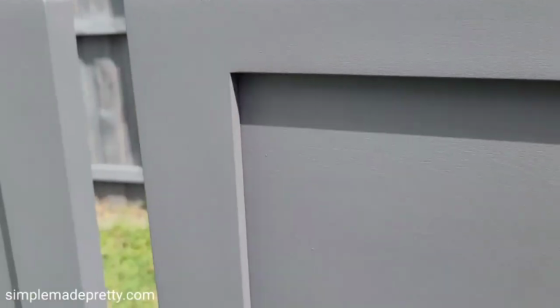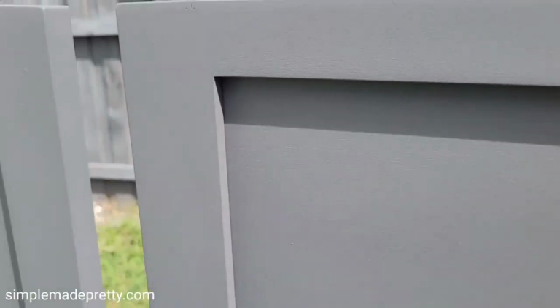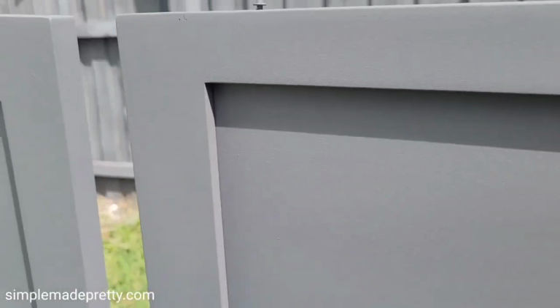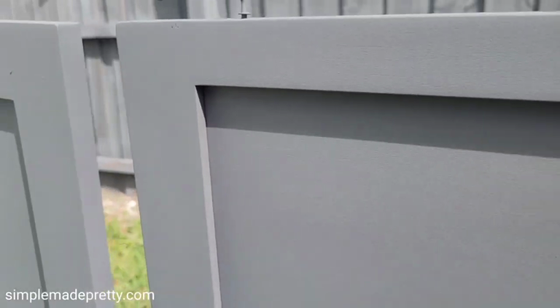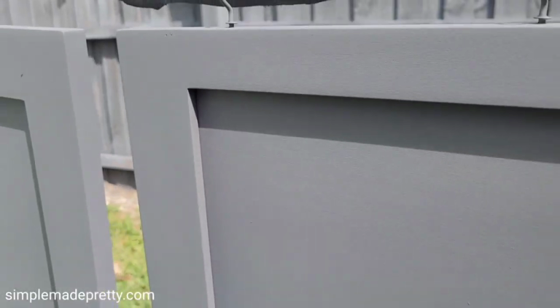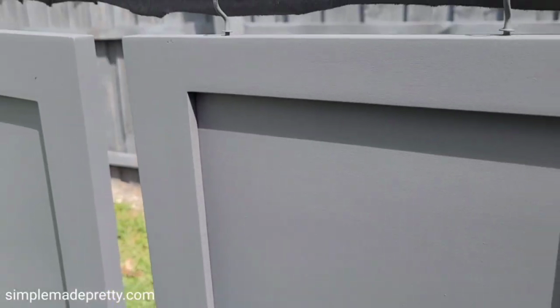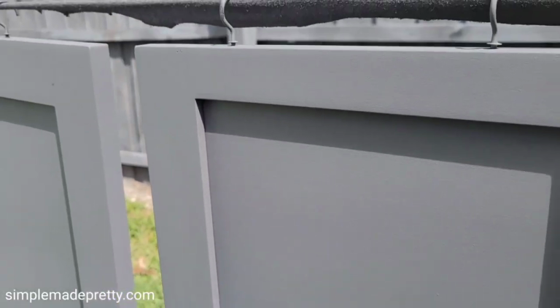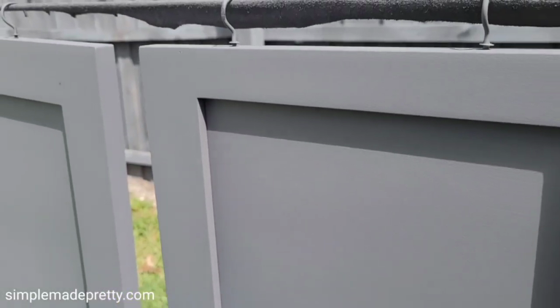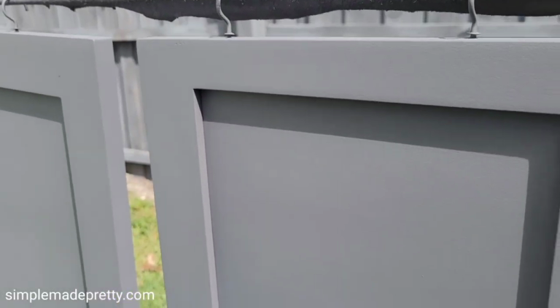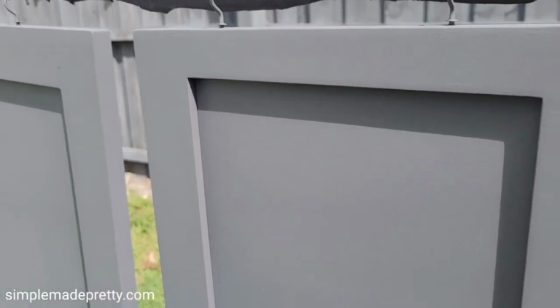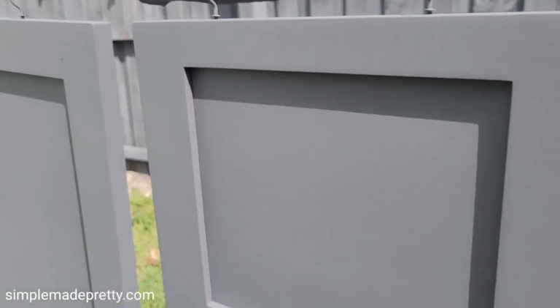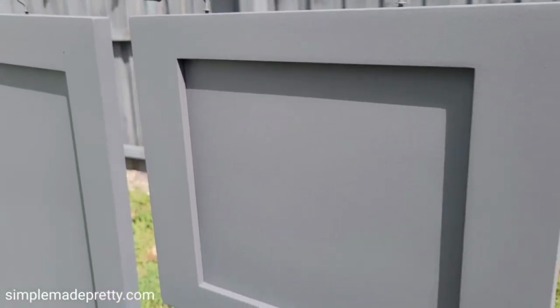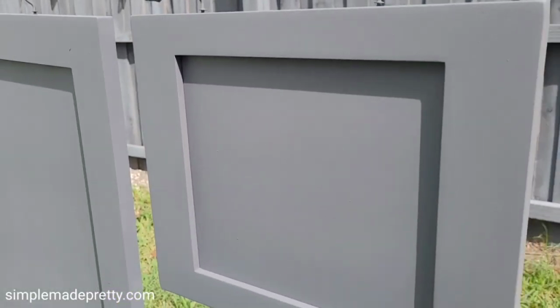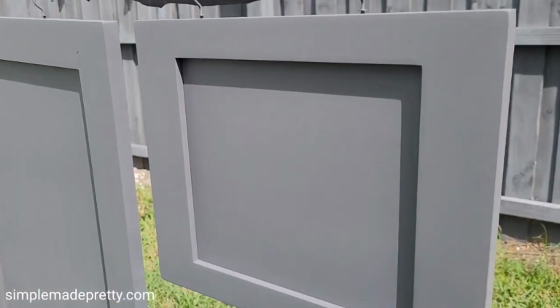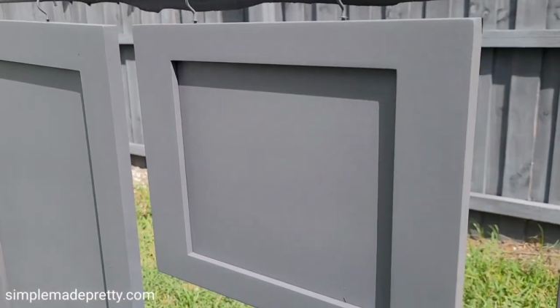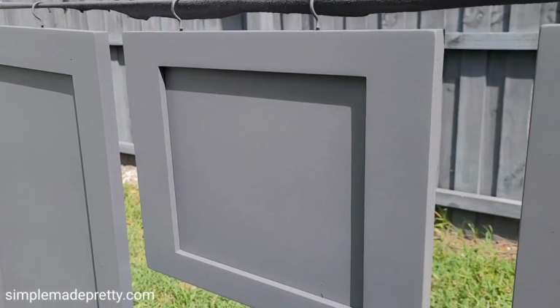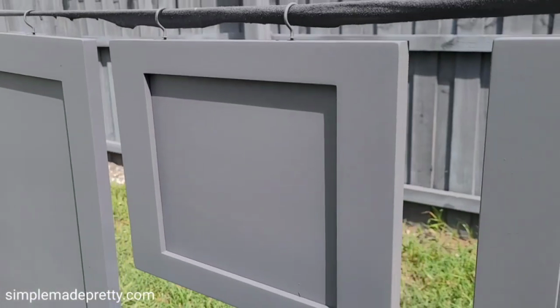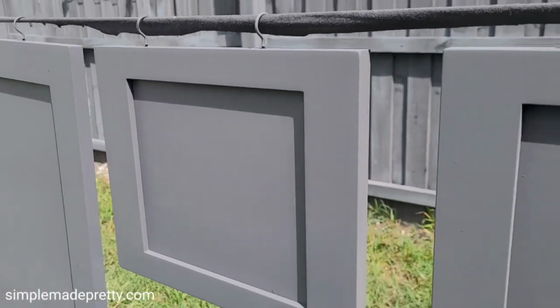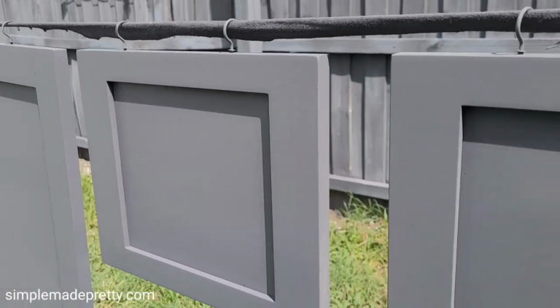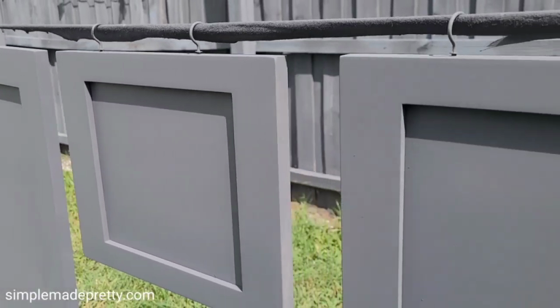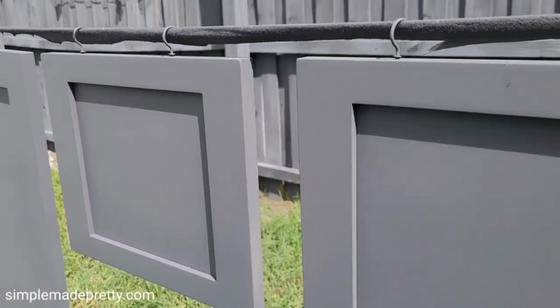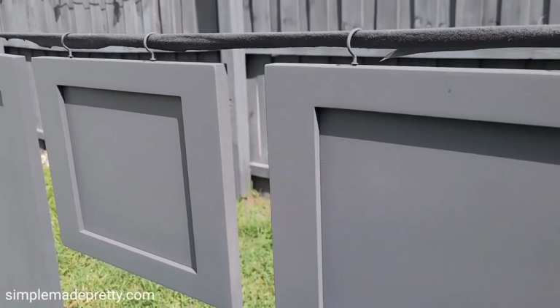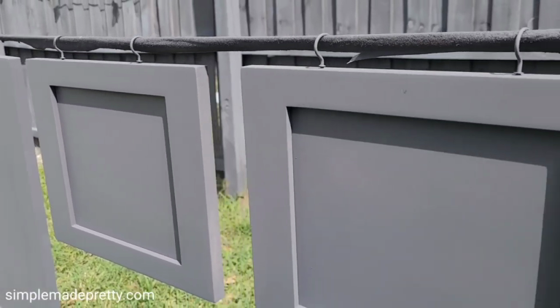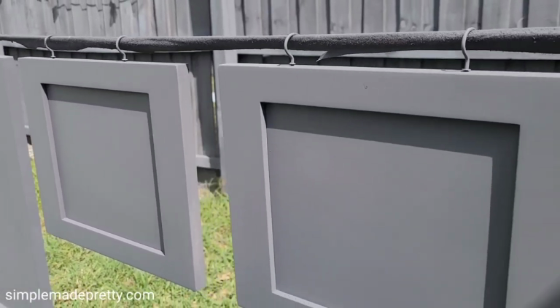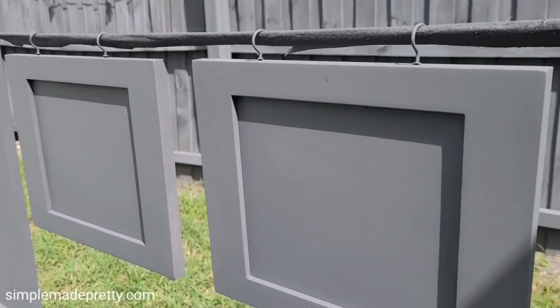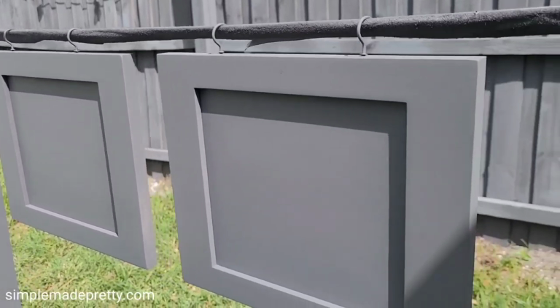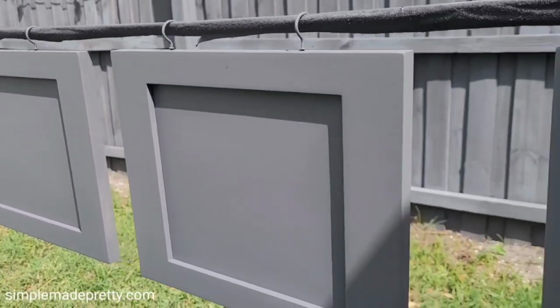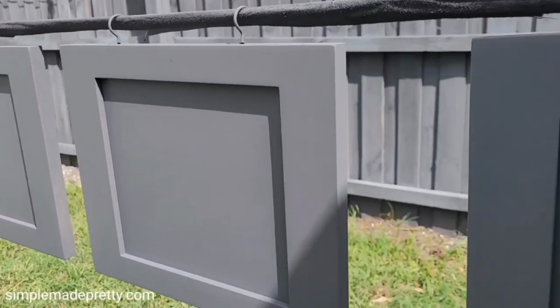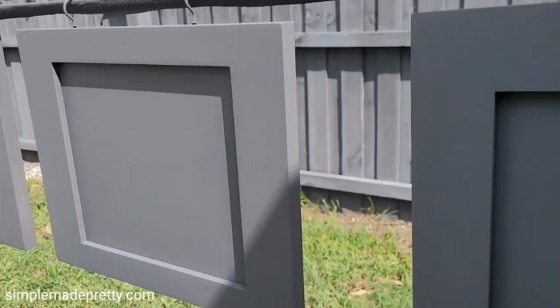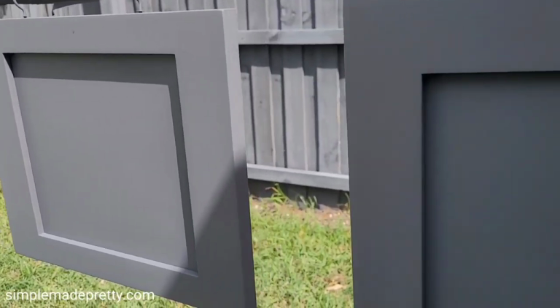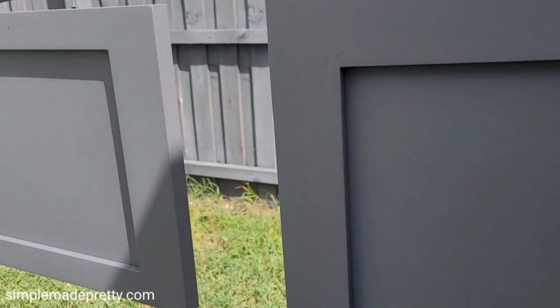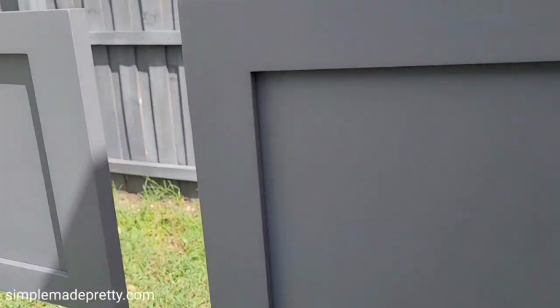You can see up close how awesome the doors turned out by spraying them.